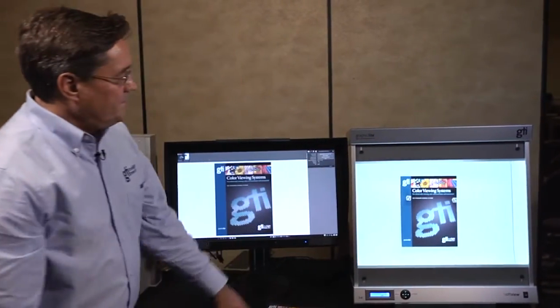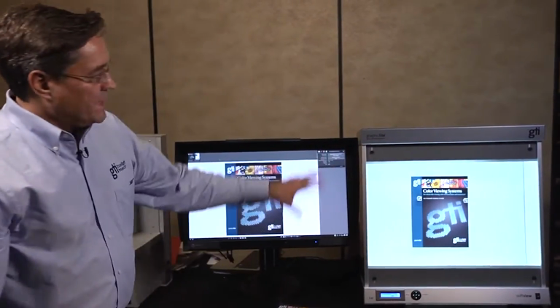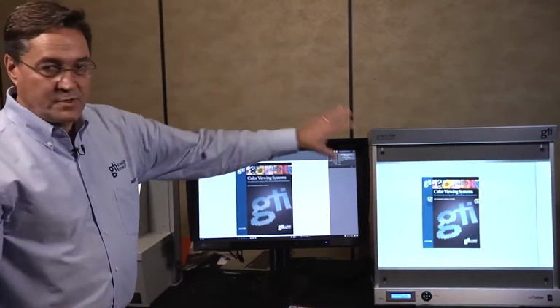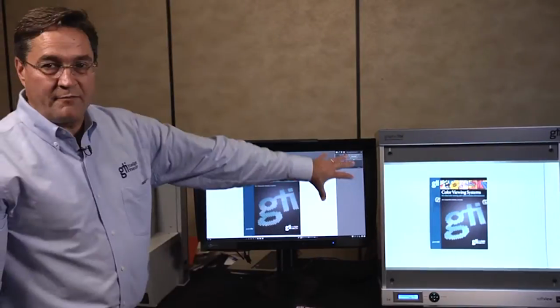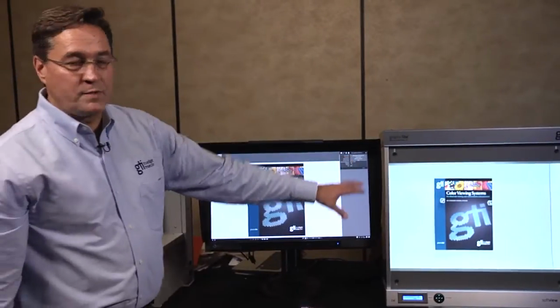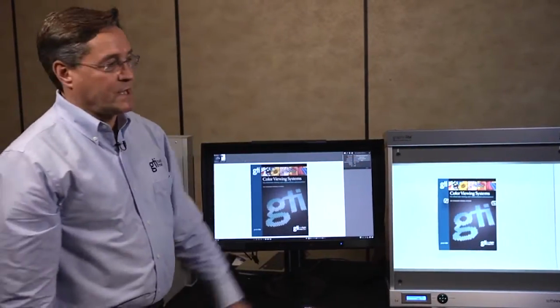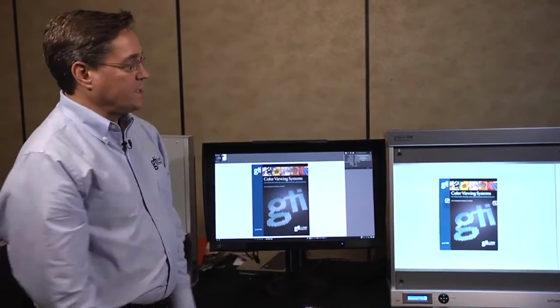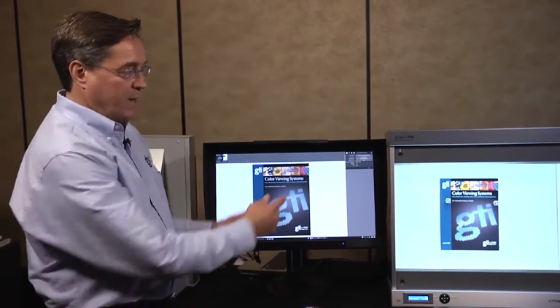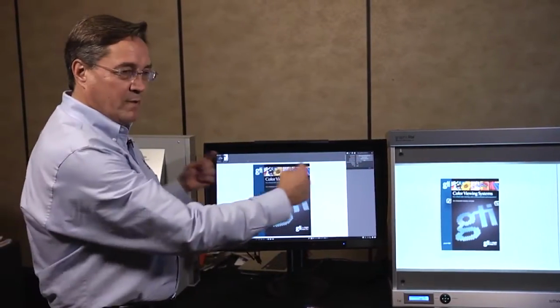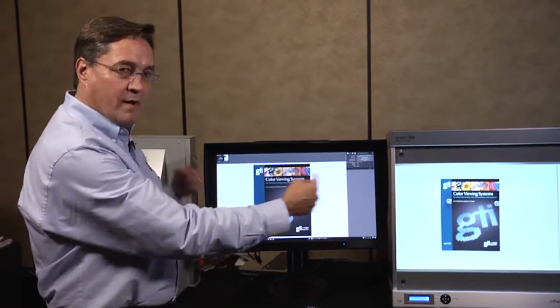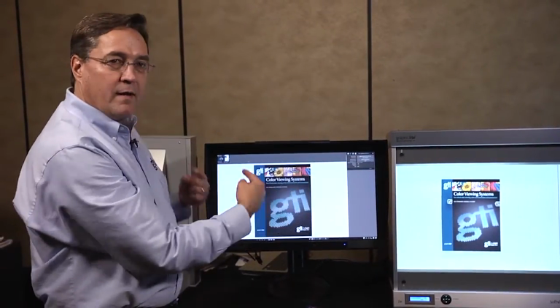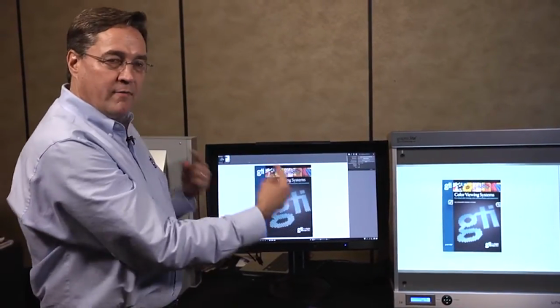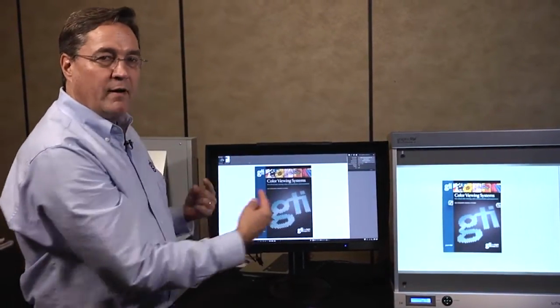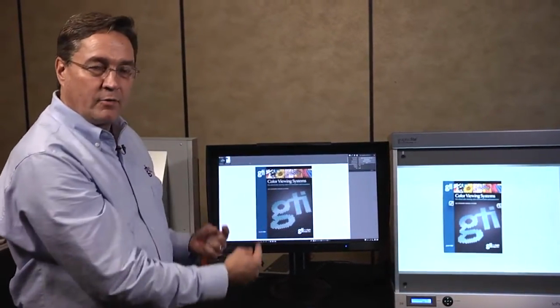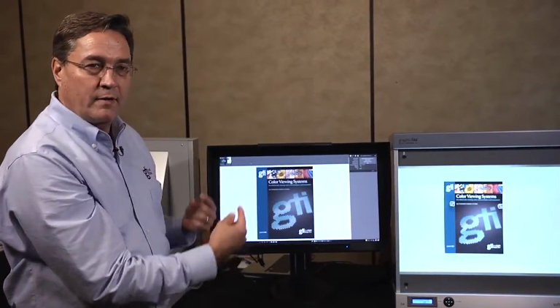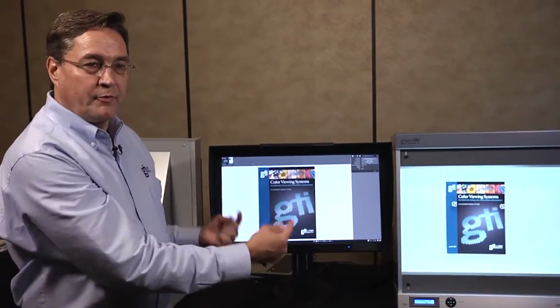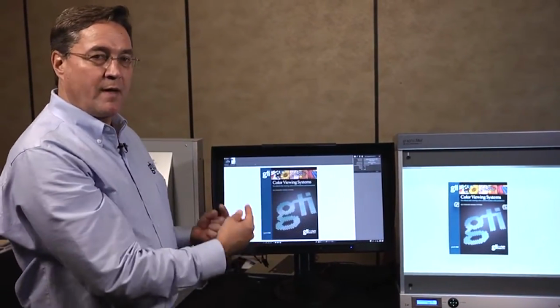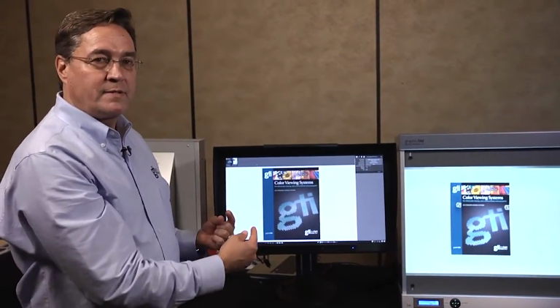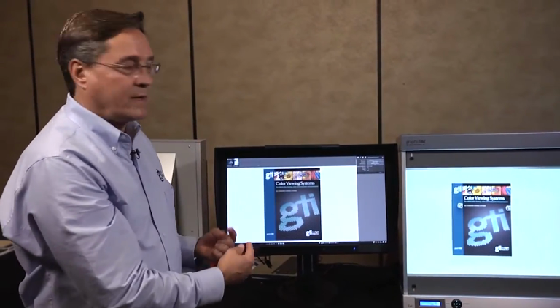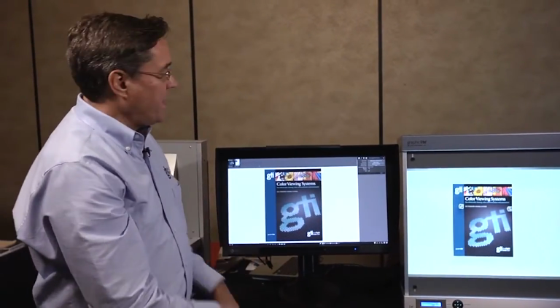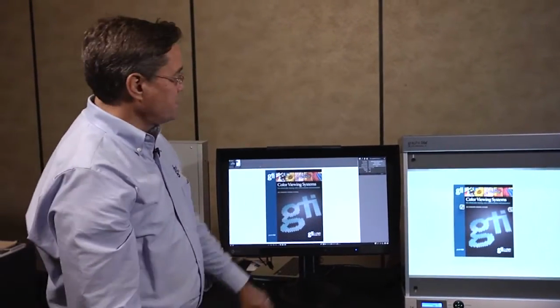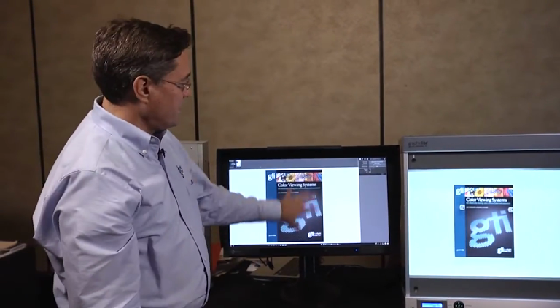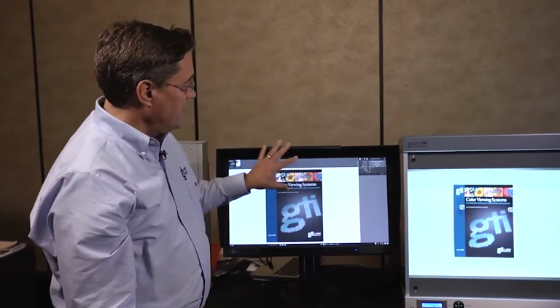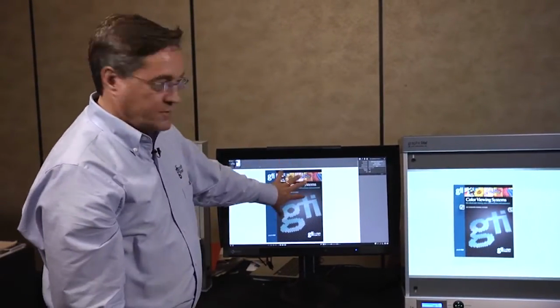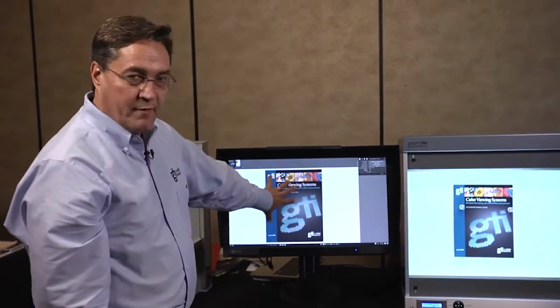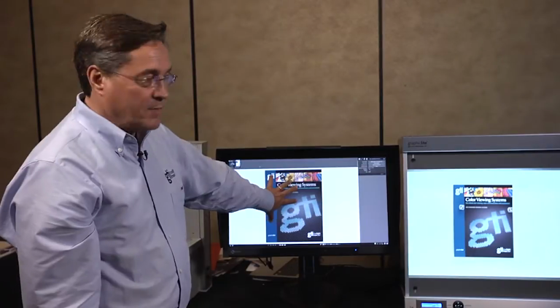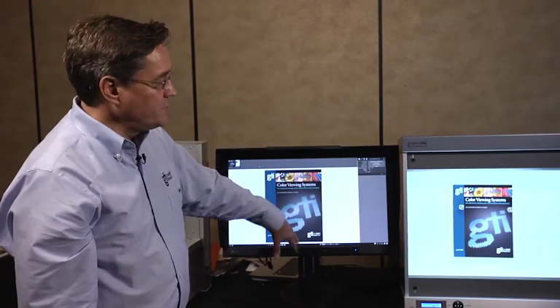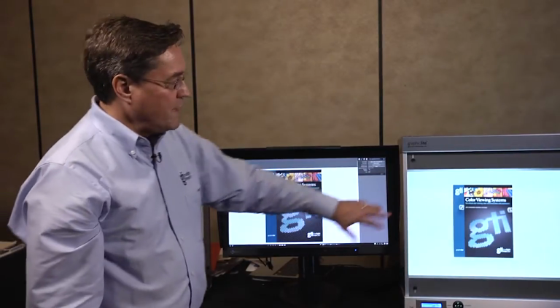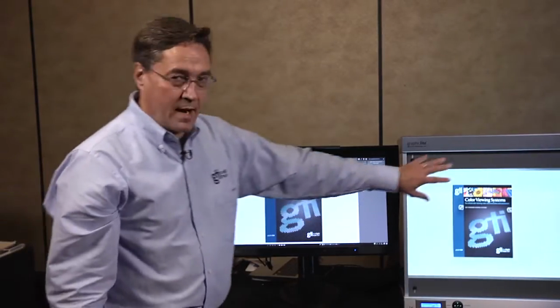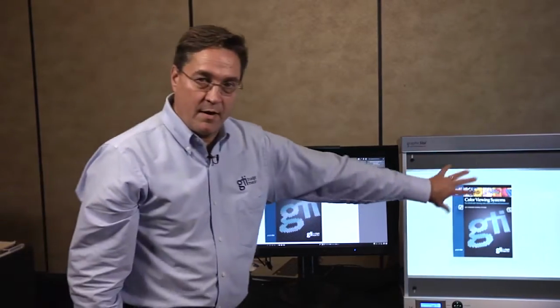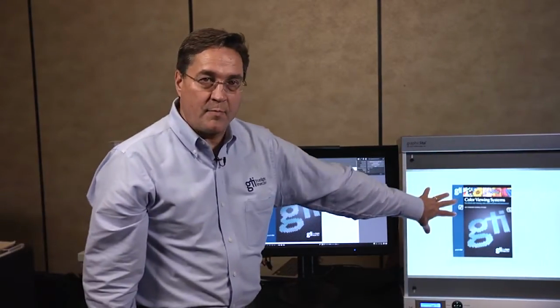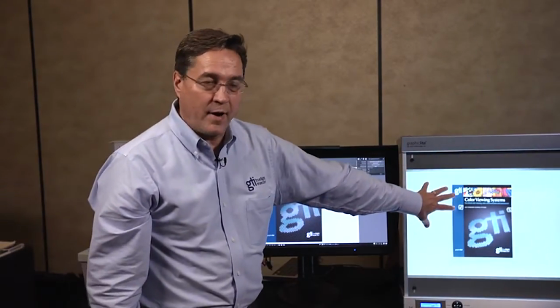The SoftView was designed to enable a very critical side-by-side comparison of the soft image and the hard print.